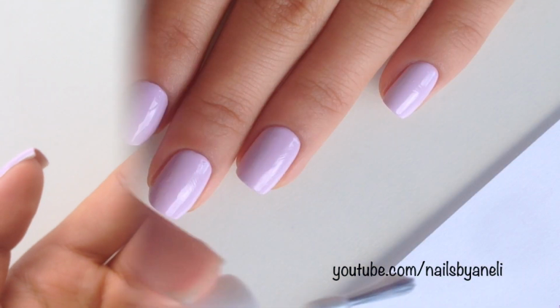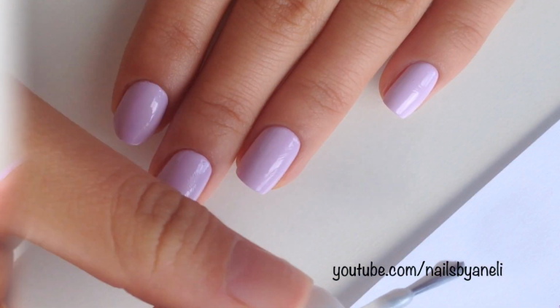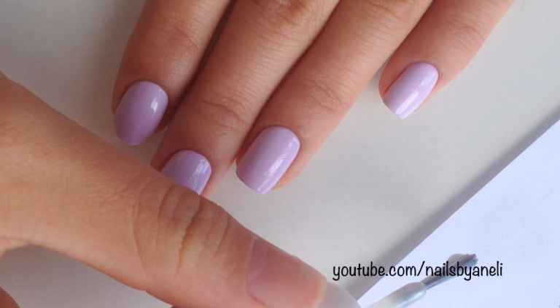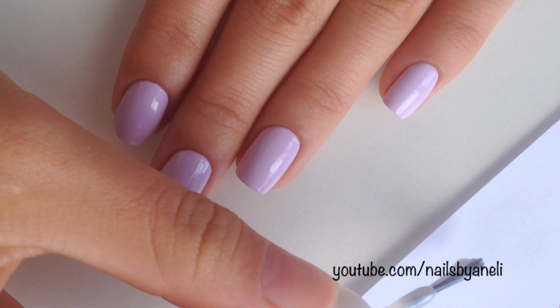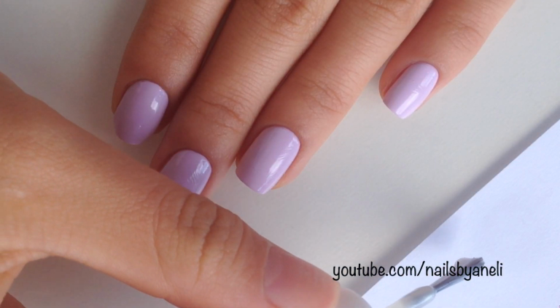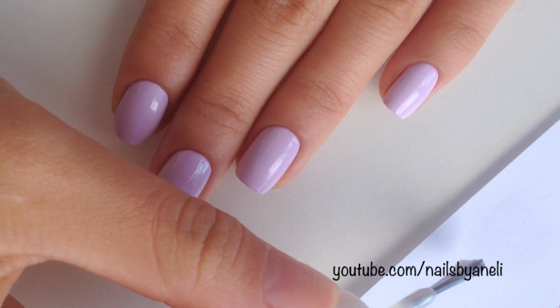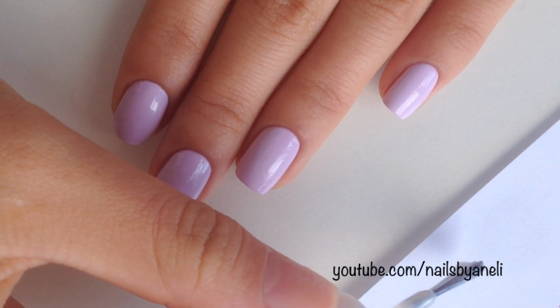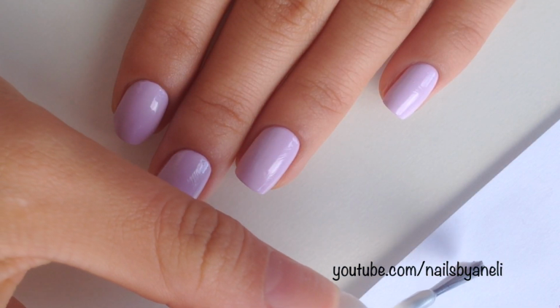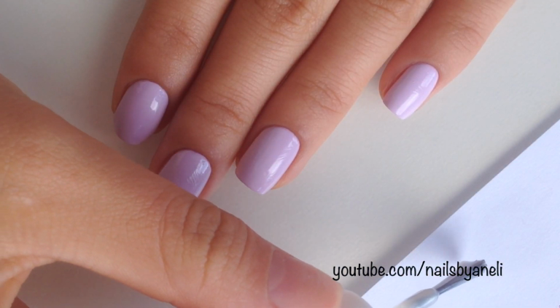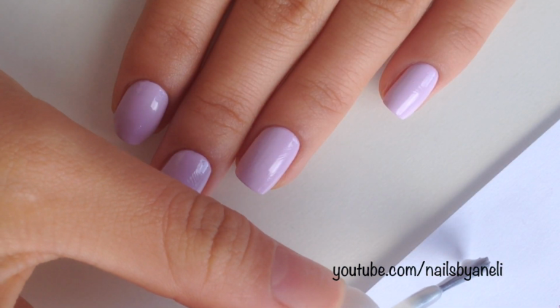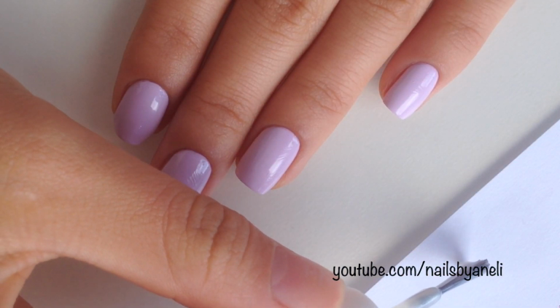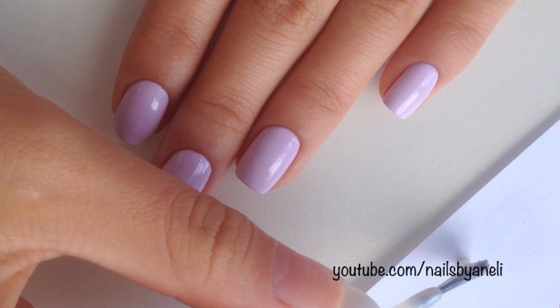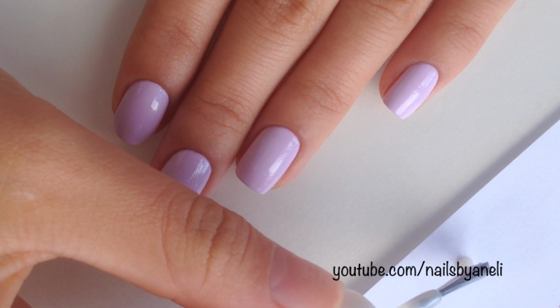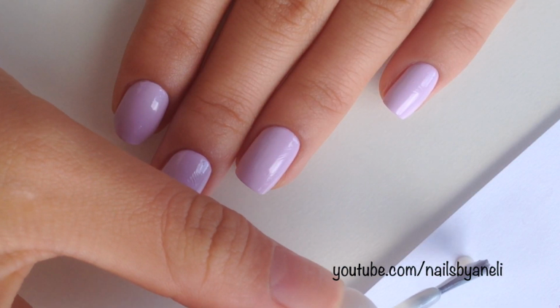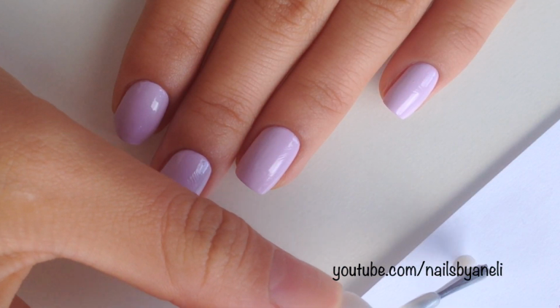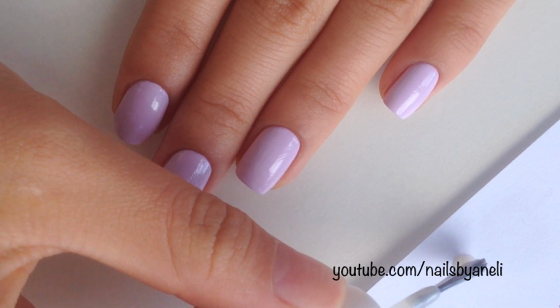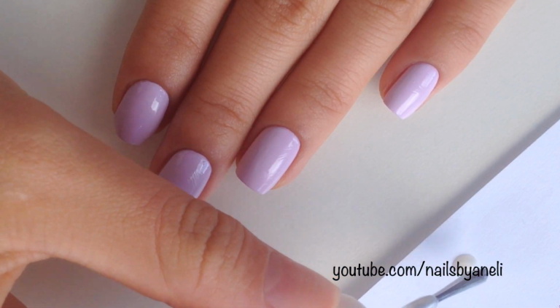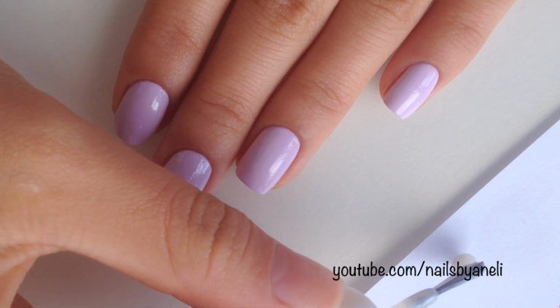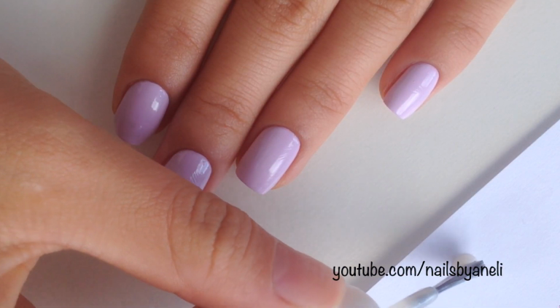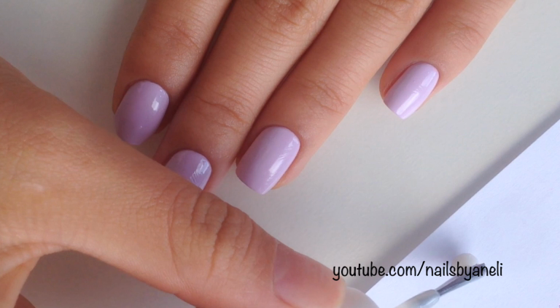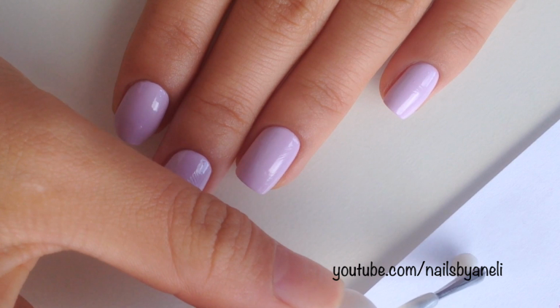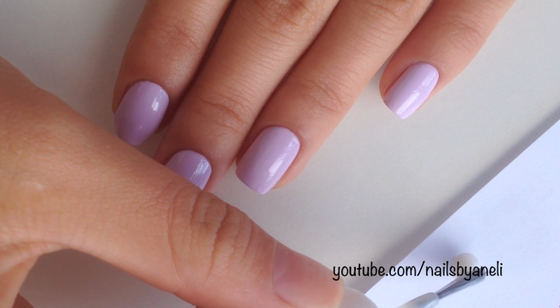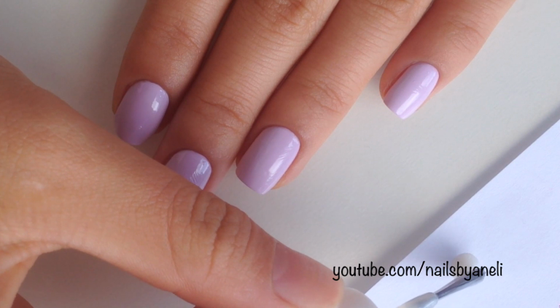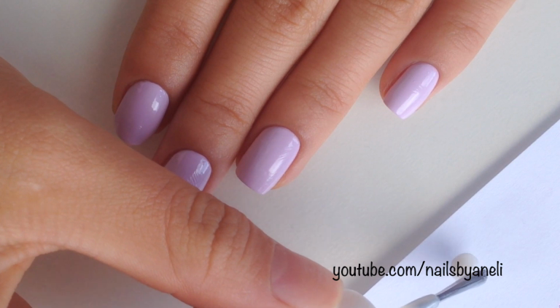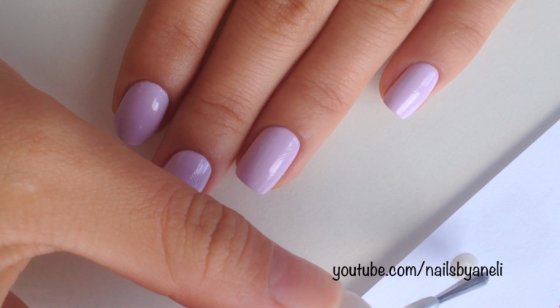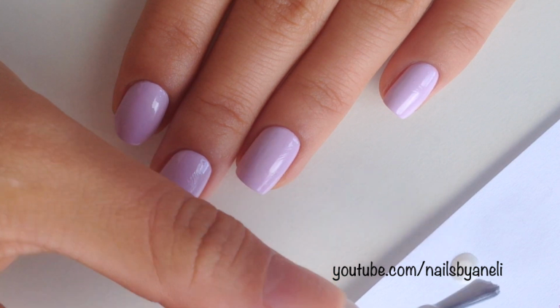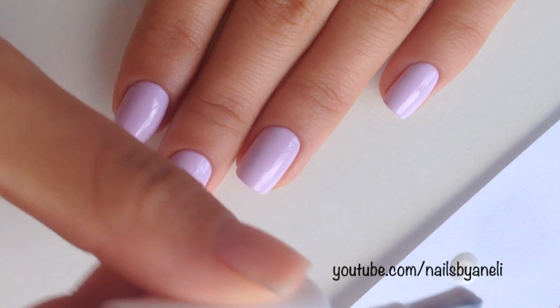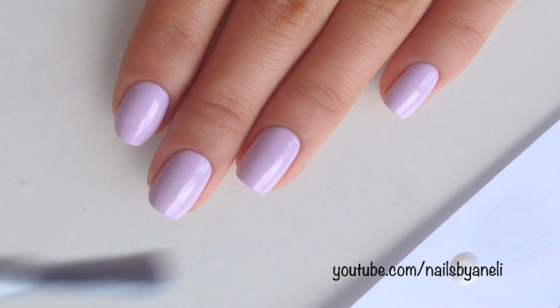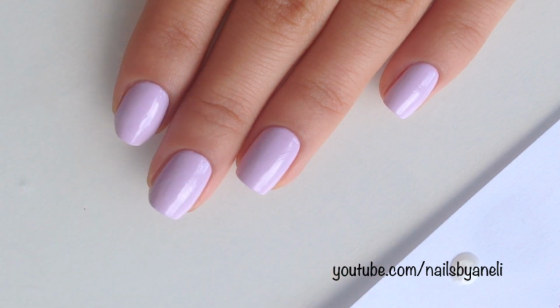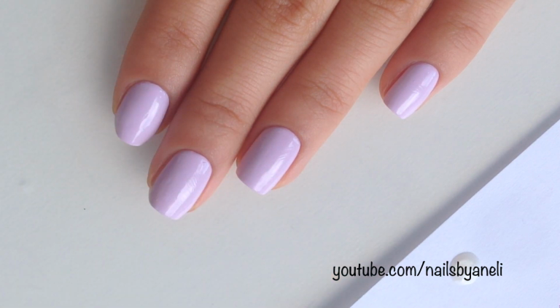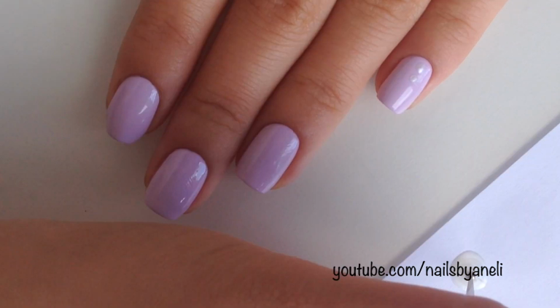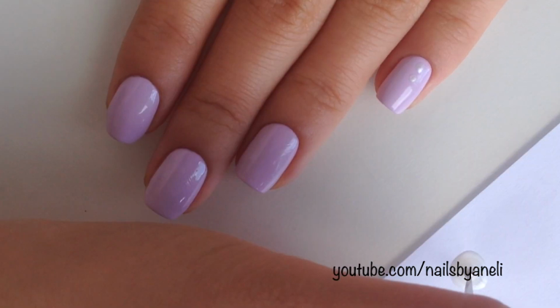For the pinky, index finger, and thumb, we're going to take a pearly white polish and make two dots on each nail.